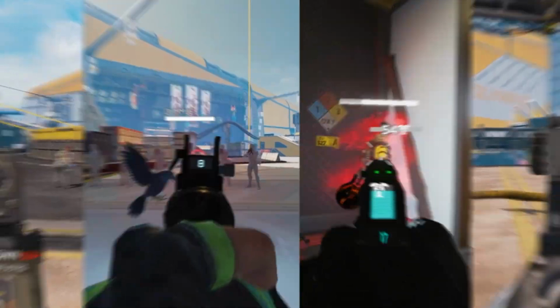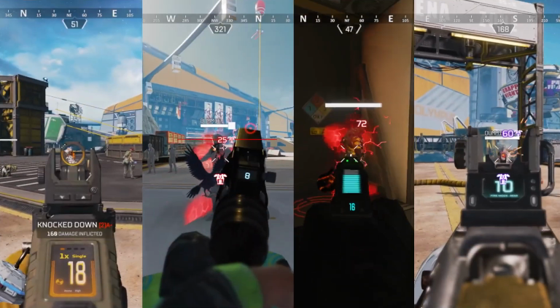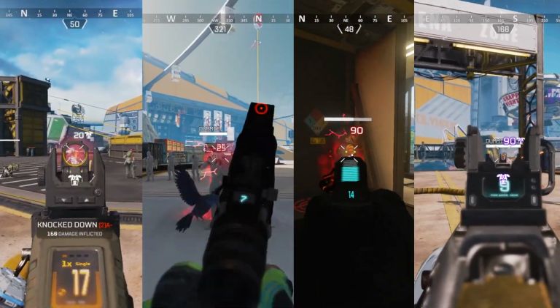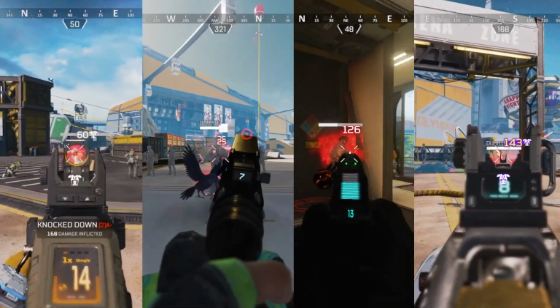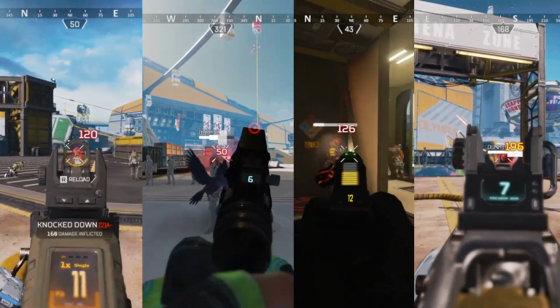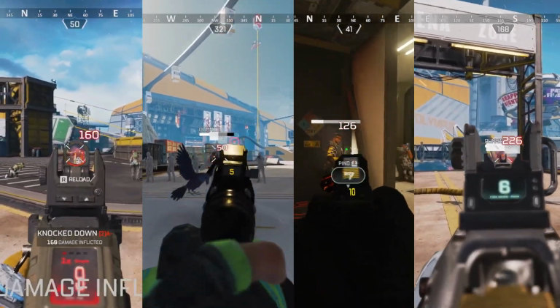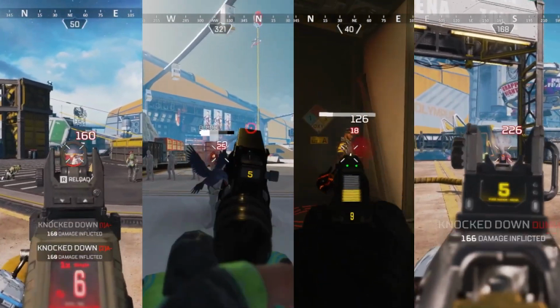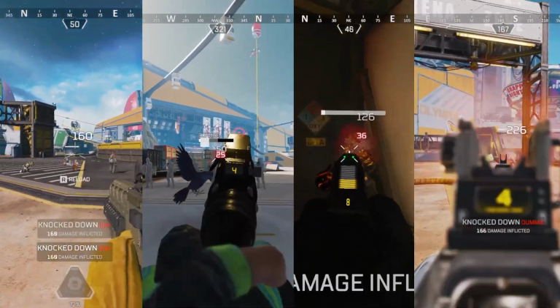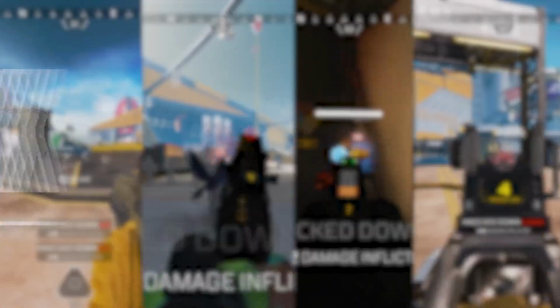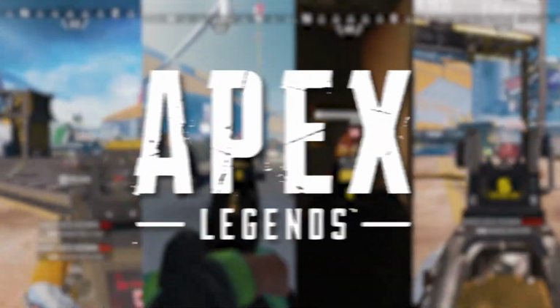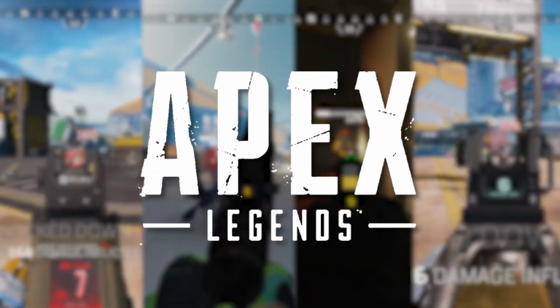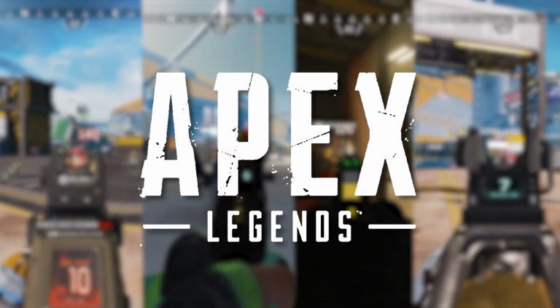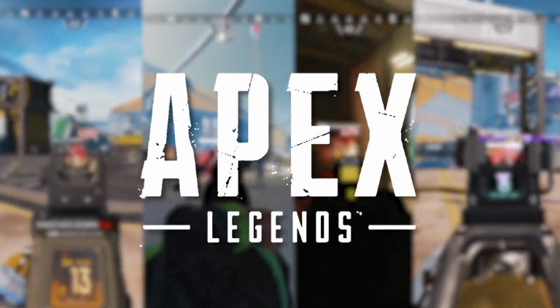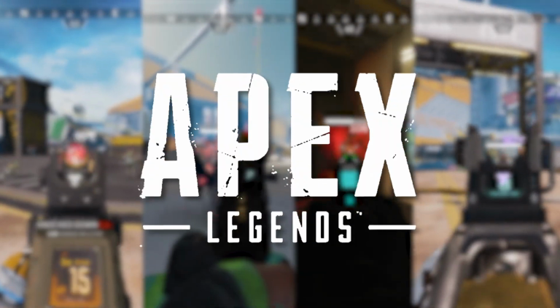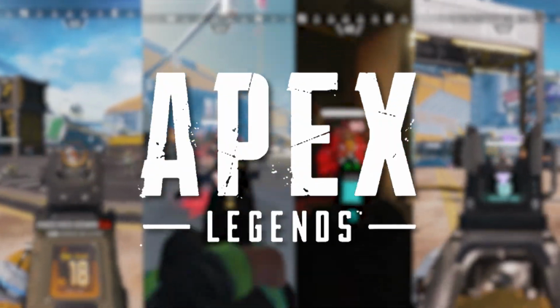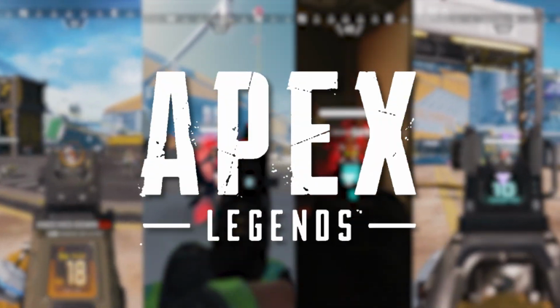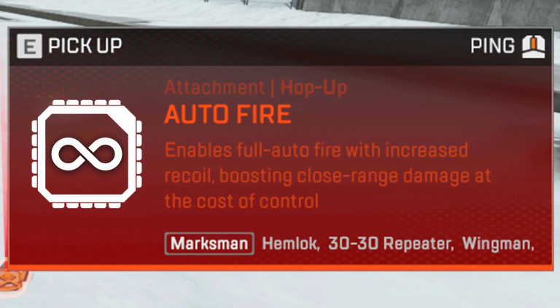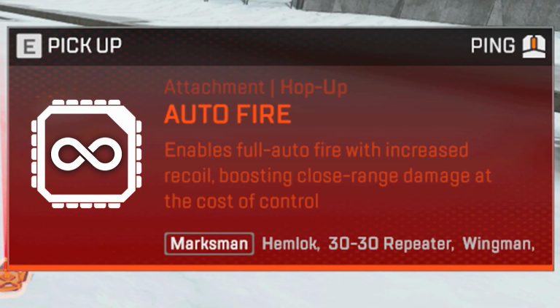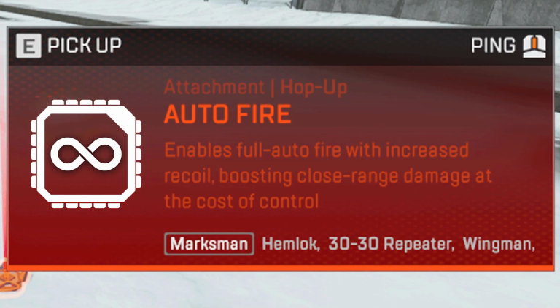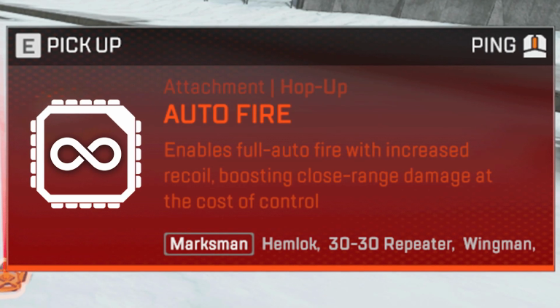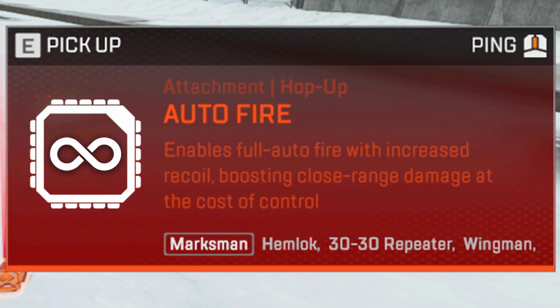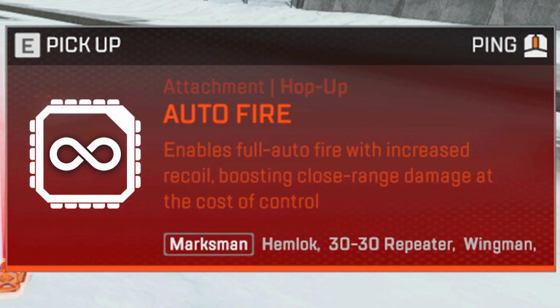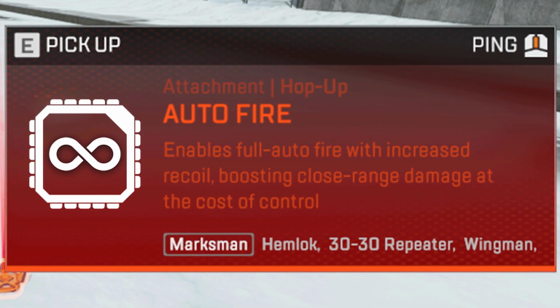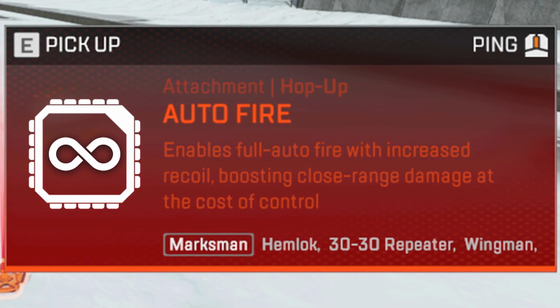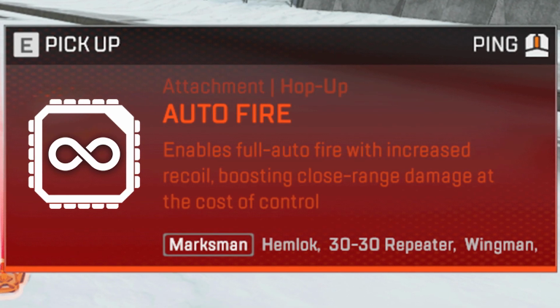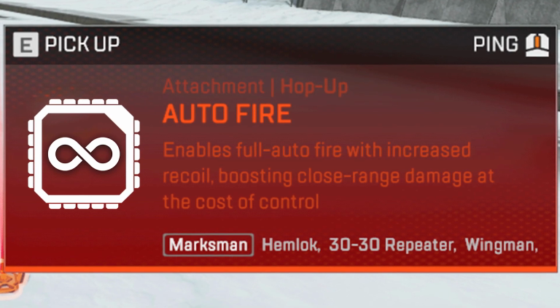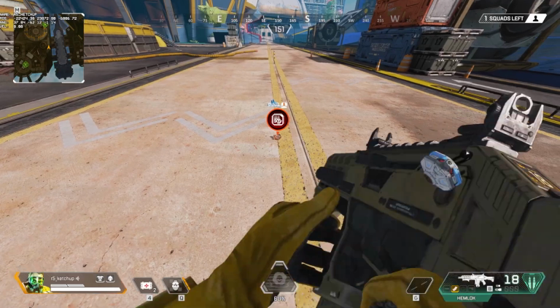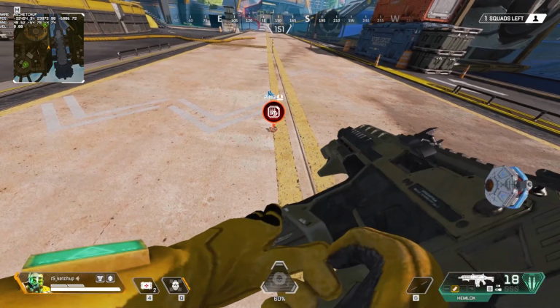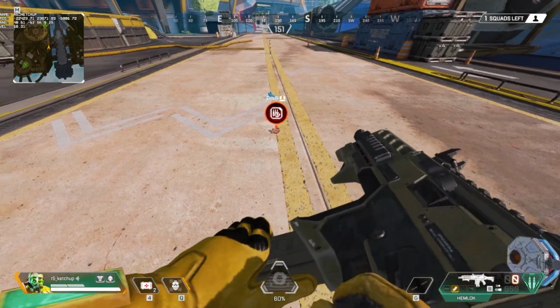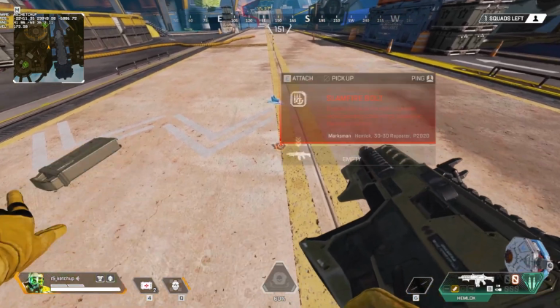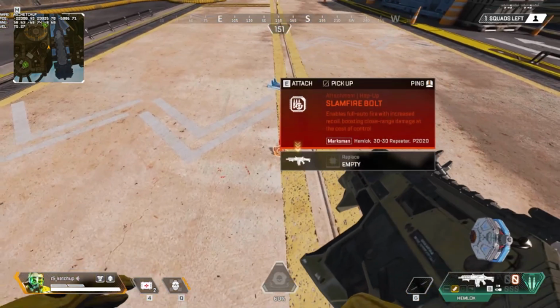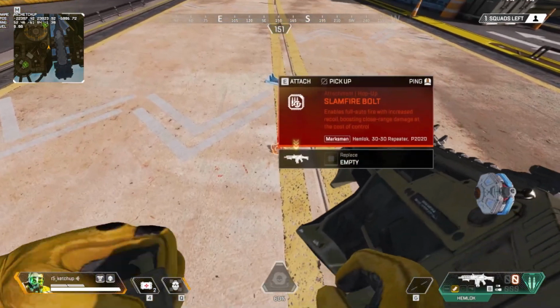Here are four weapons in Apex Legends using the auto-fire hop-up: the Hemlock,